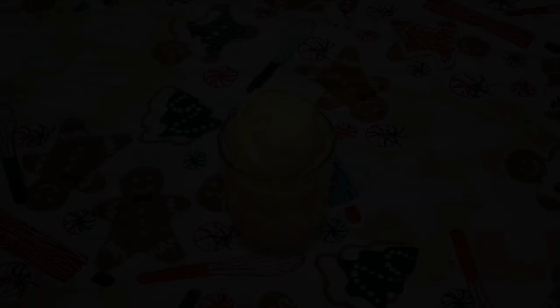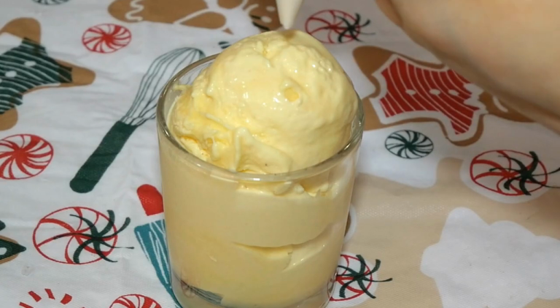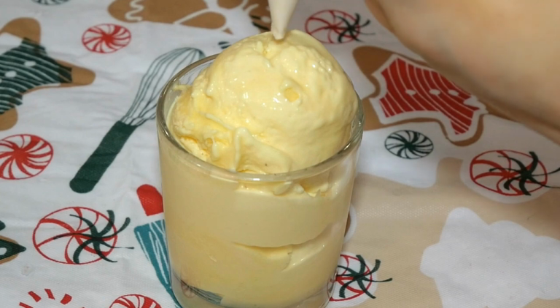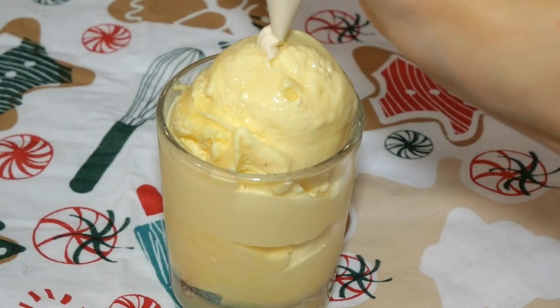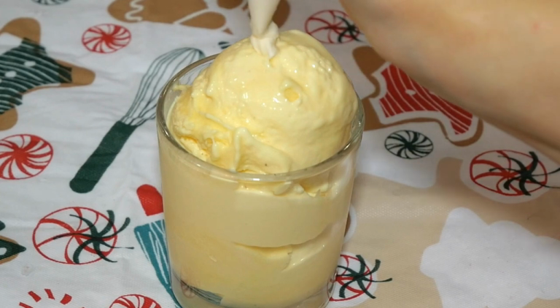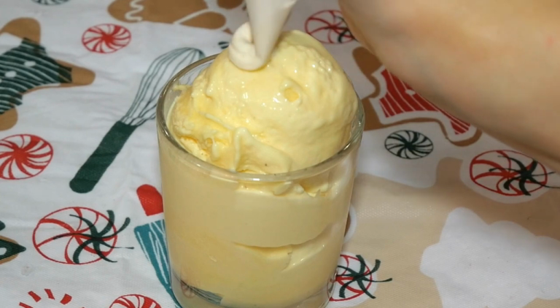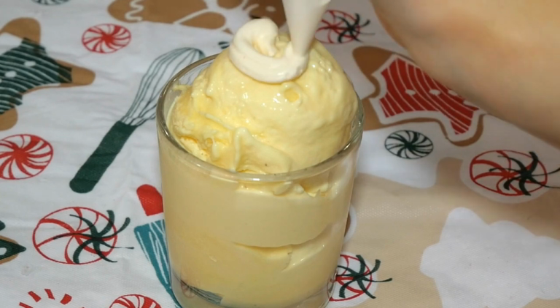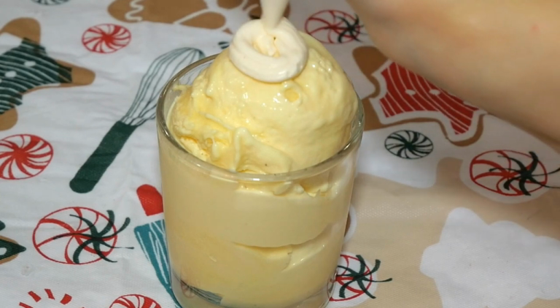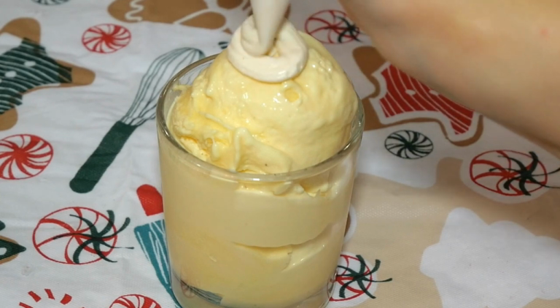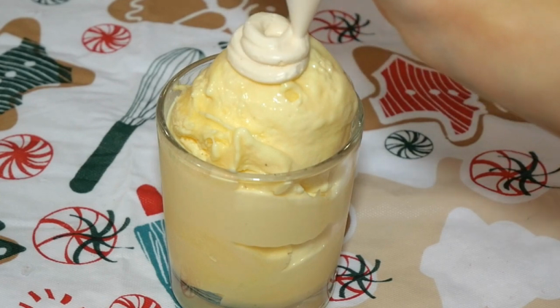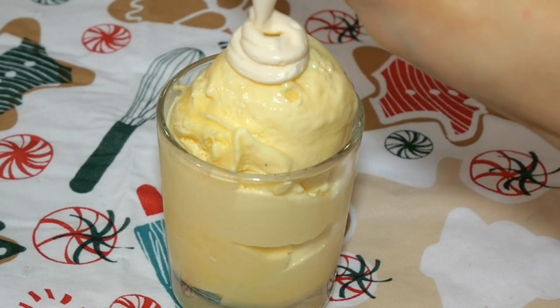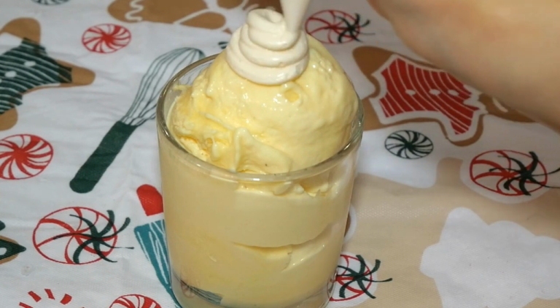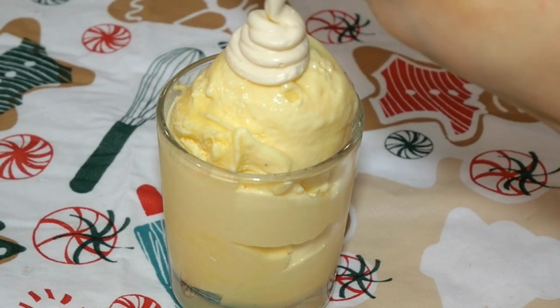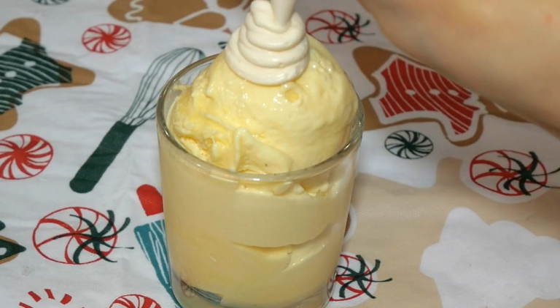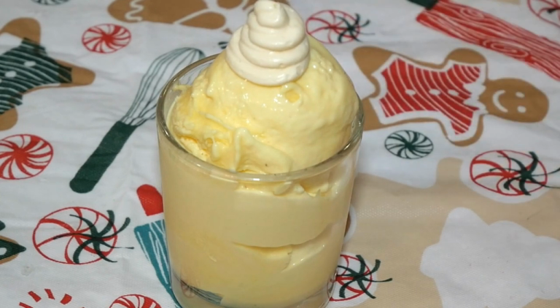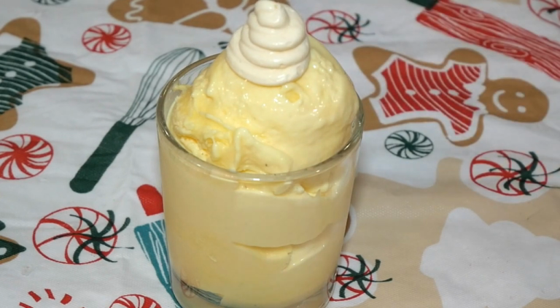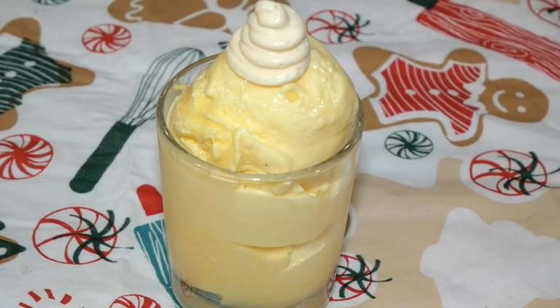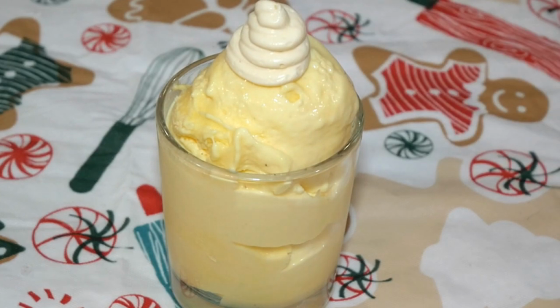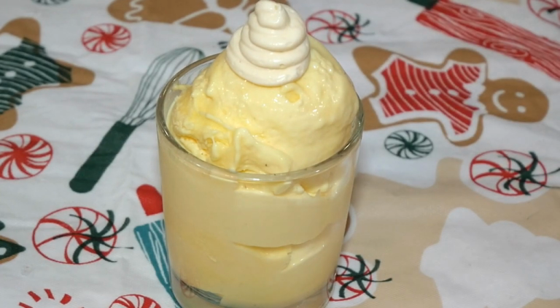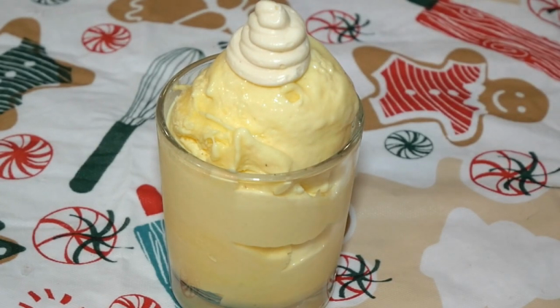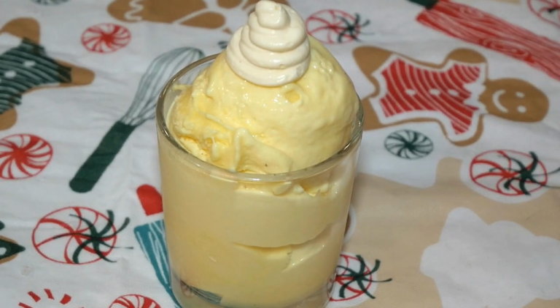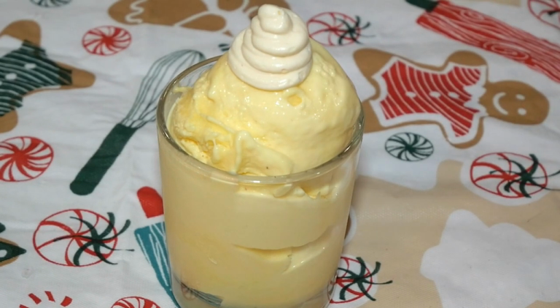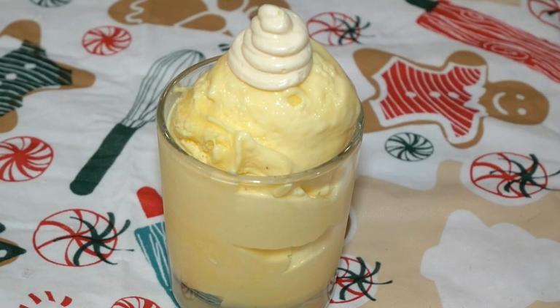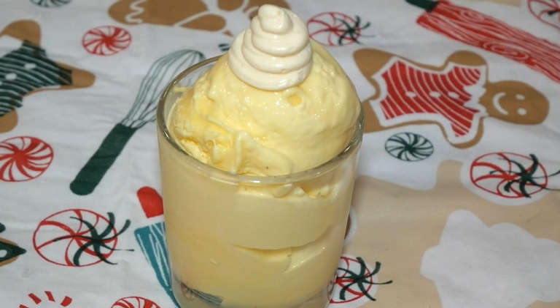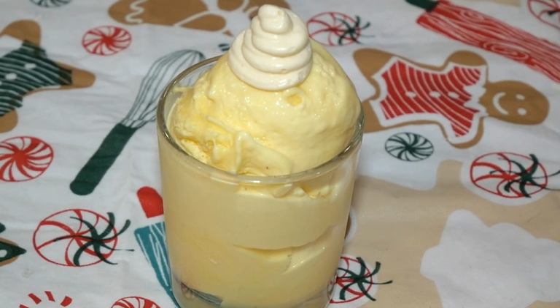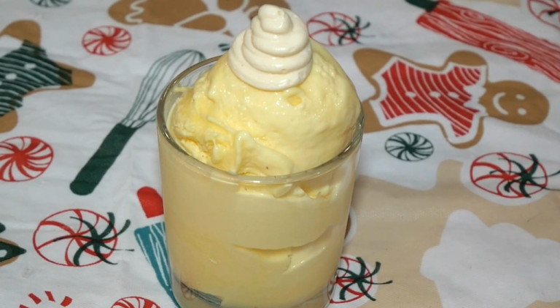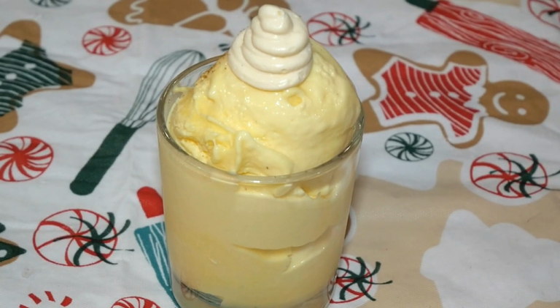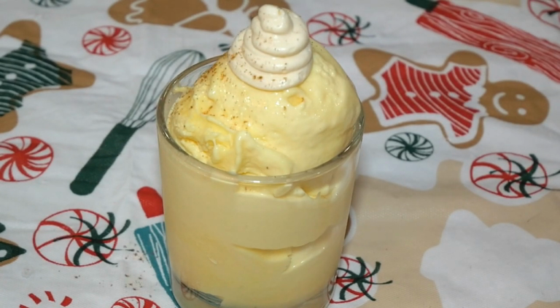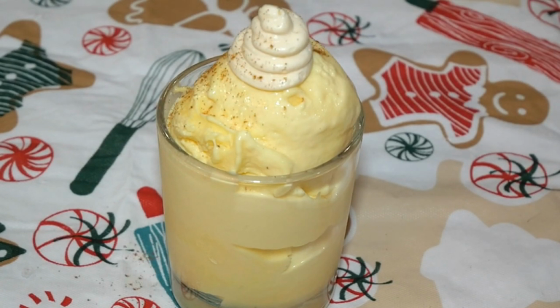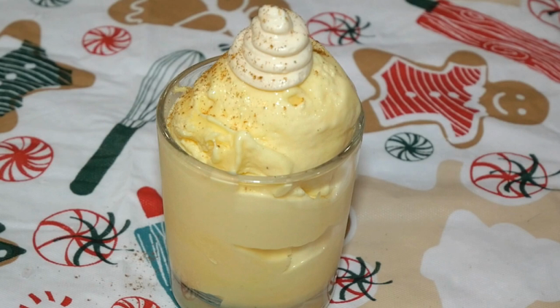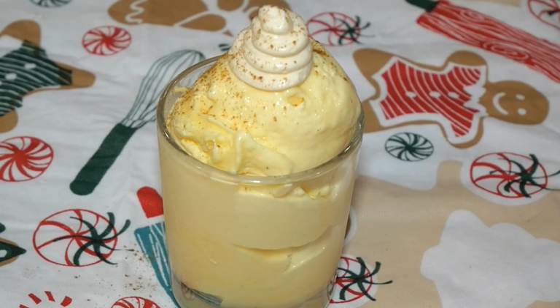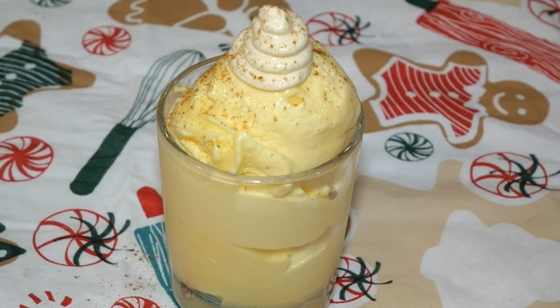For extra presentation, I decided to top mine with a nice swirl of whipped cream and a little dash of cinnamon.